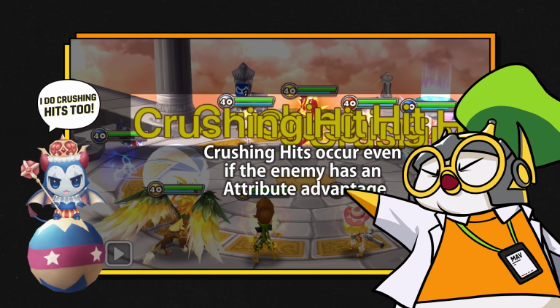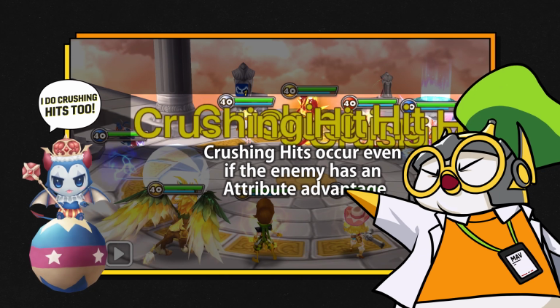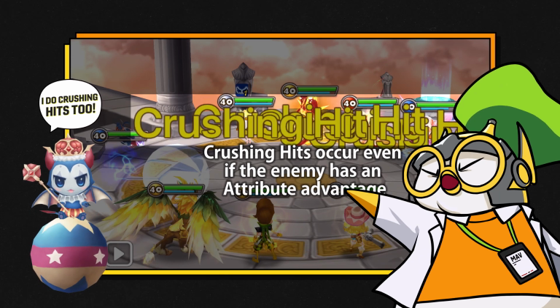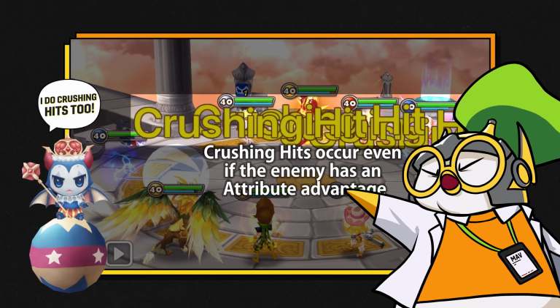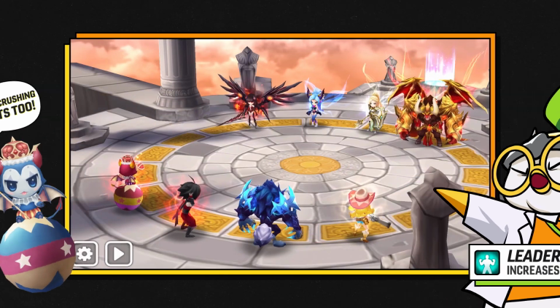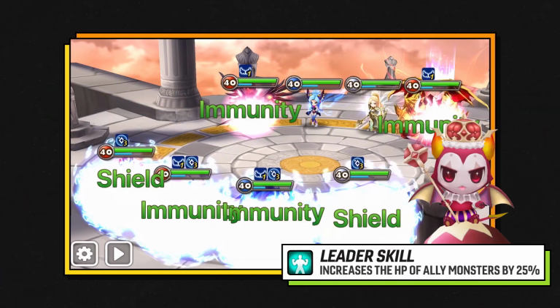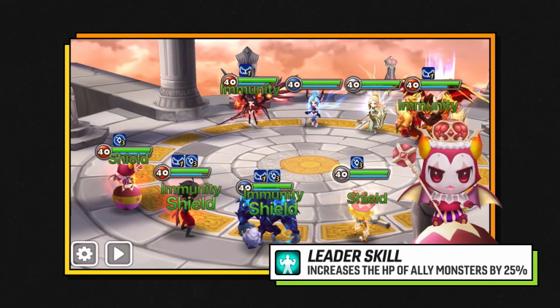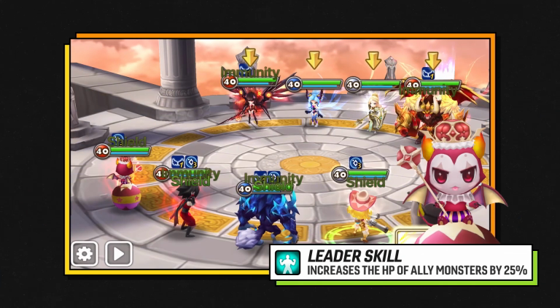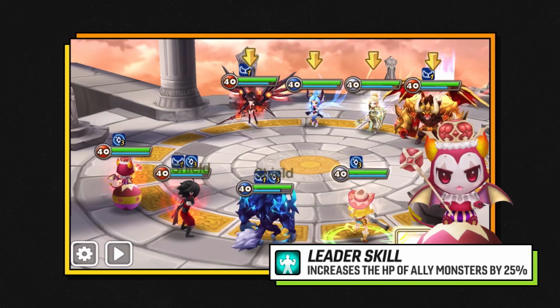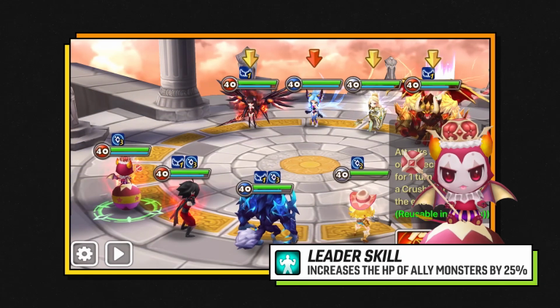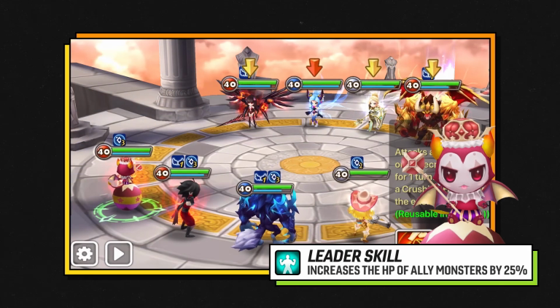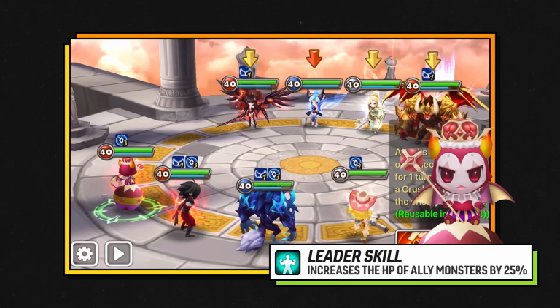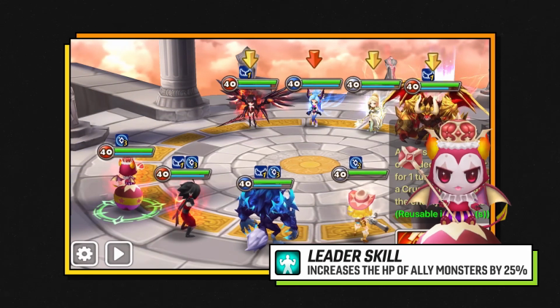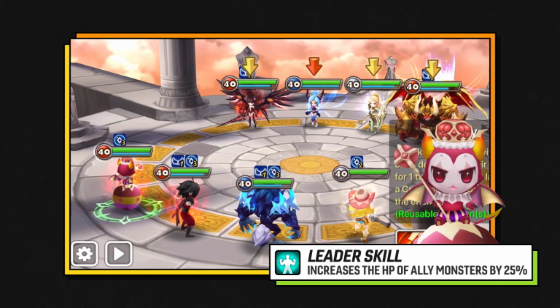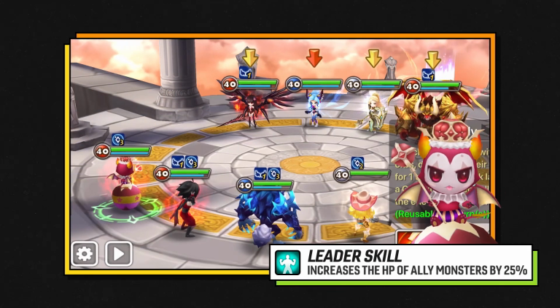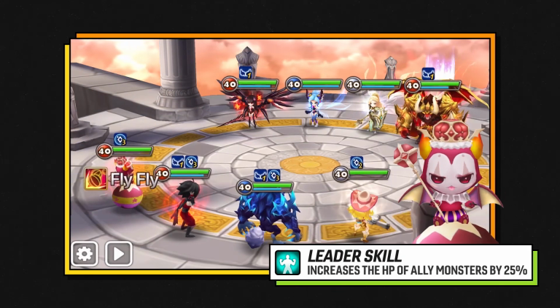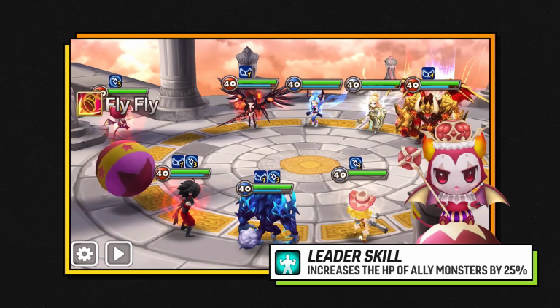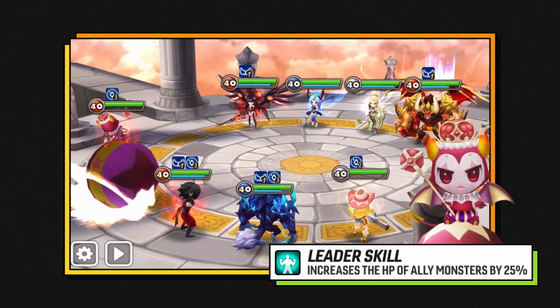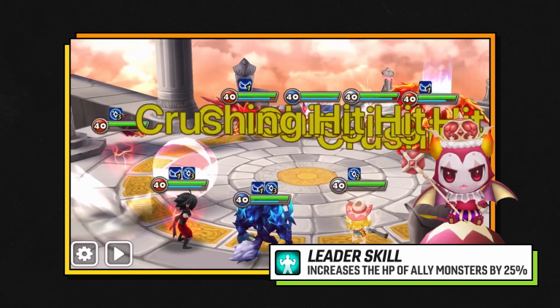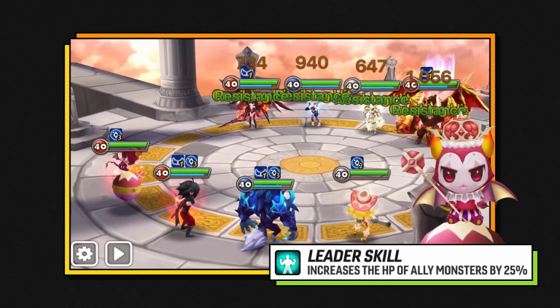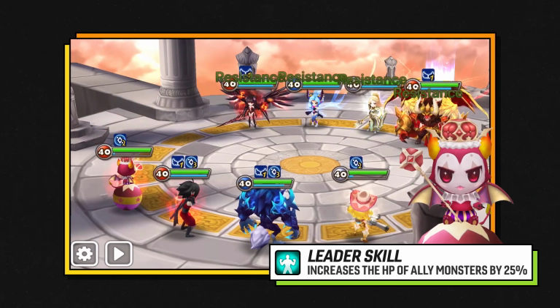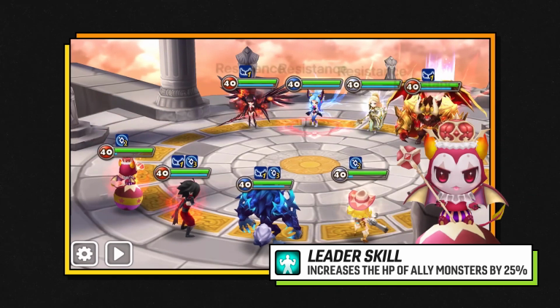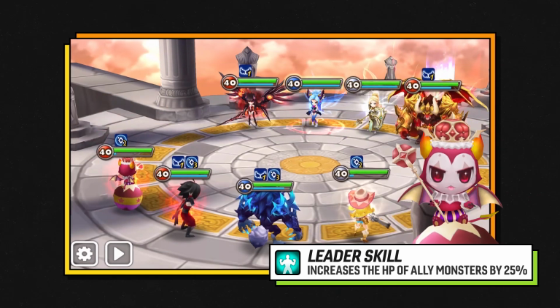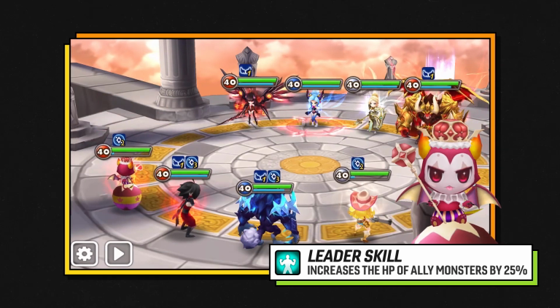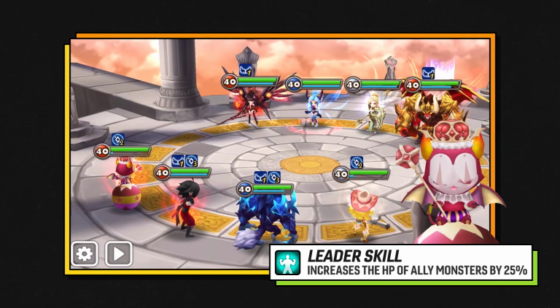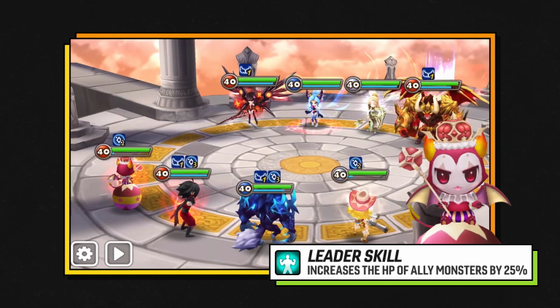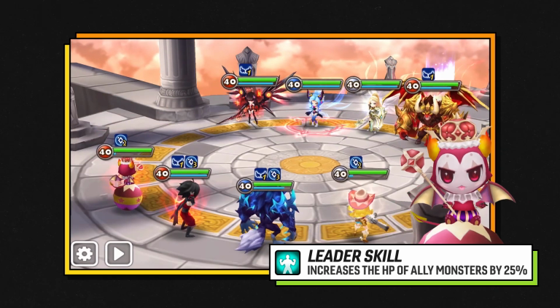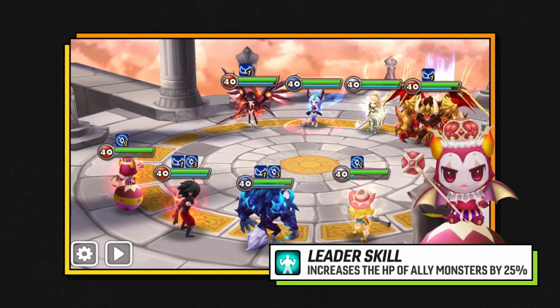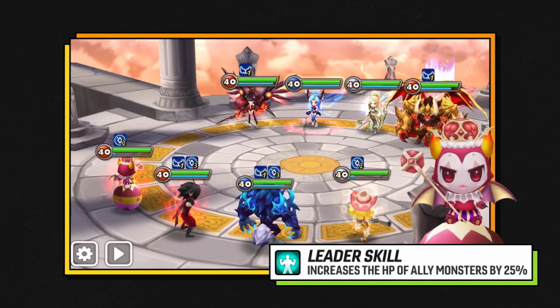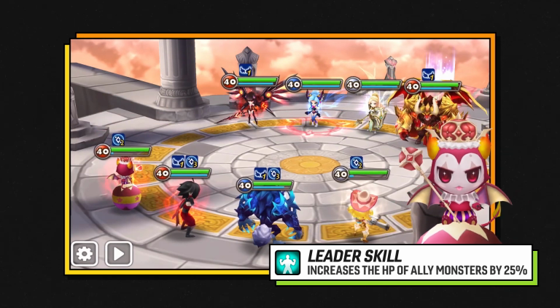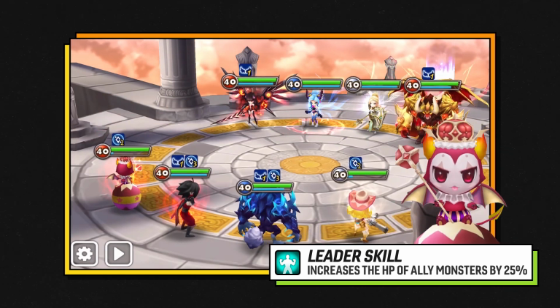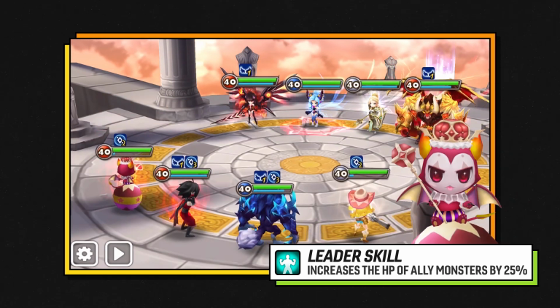Once you awaken him, his leader skill is going to give all ally monsters an extra 25% HP.